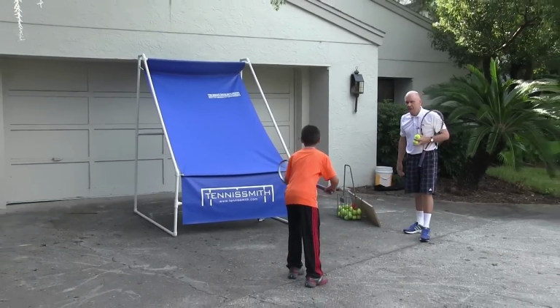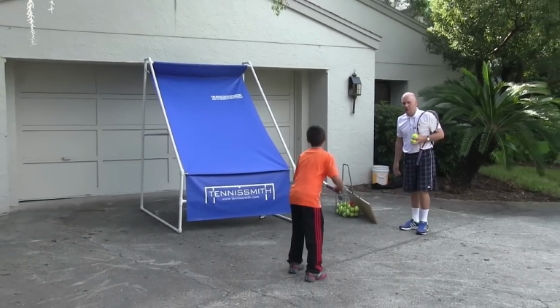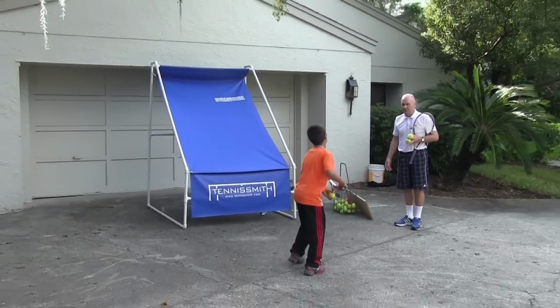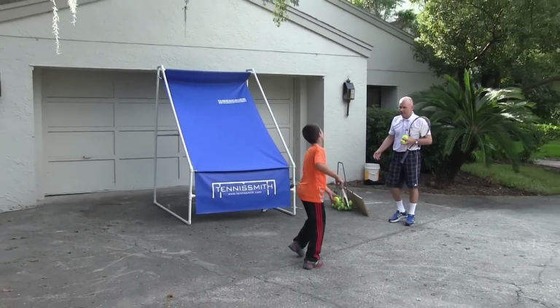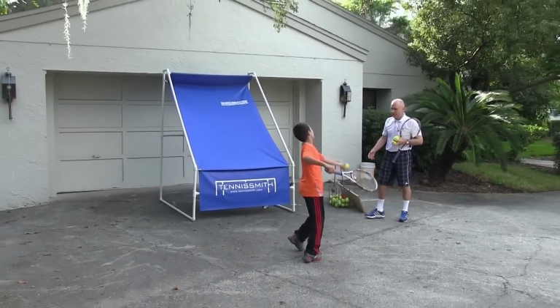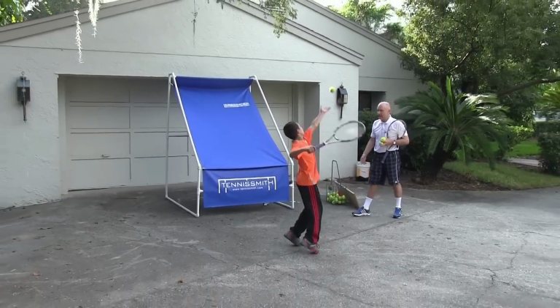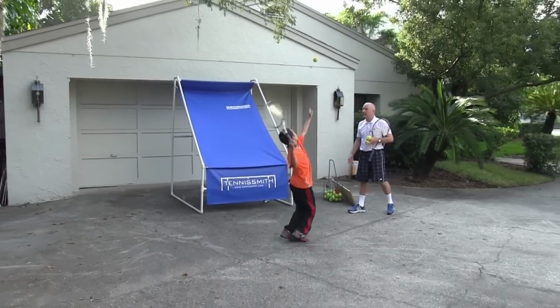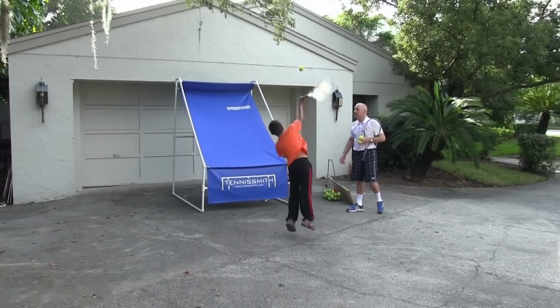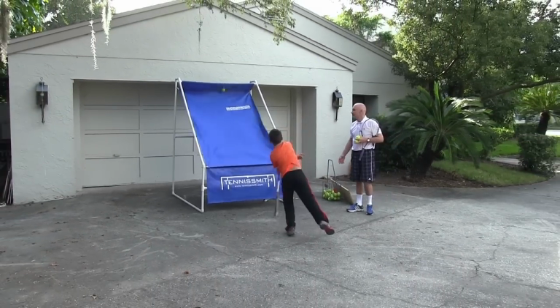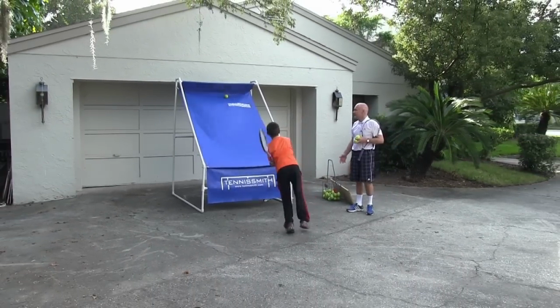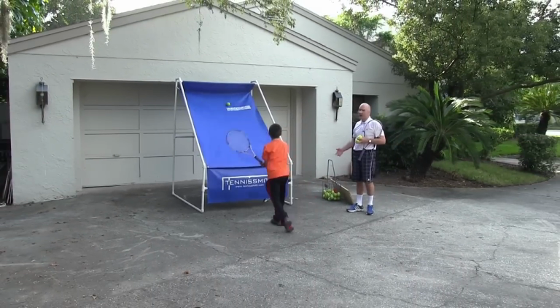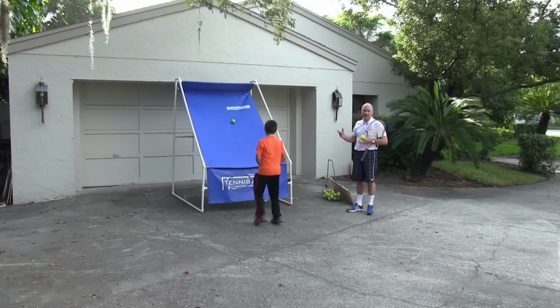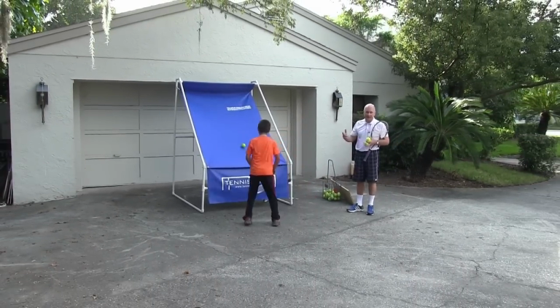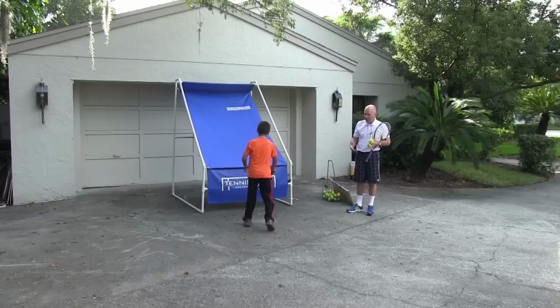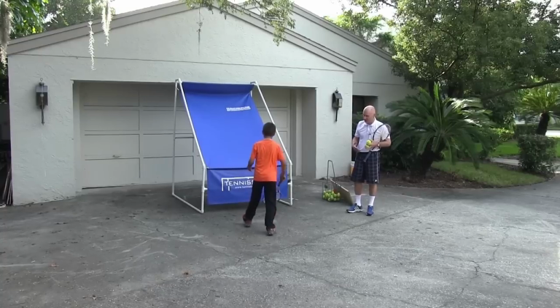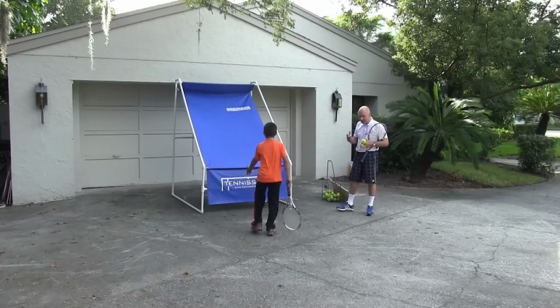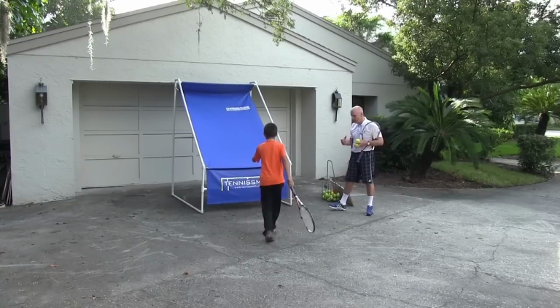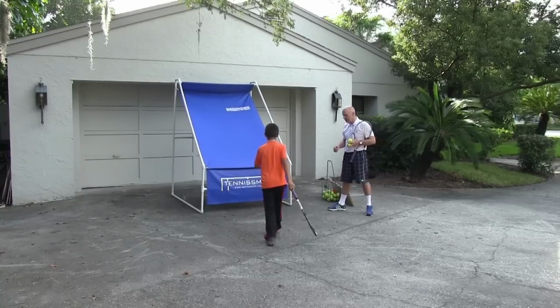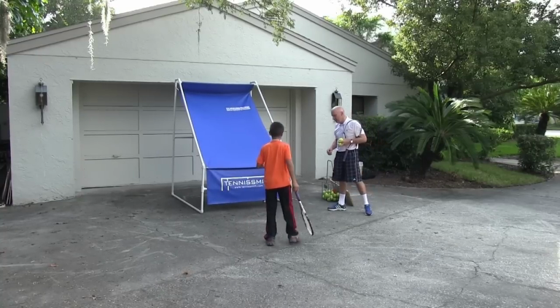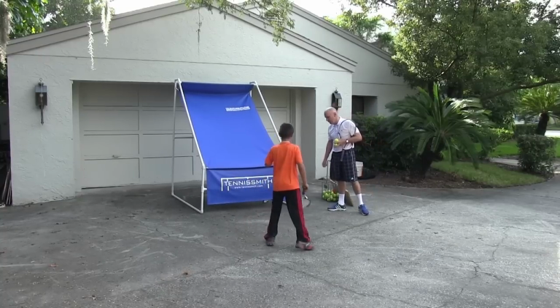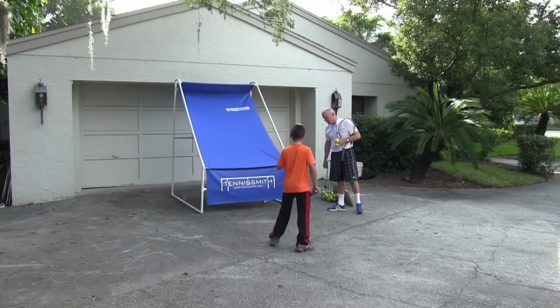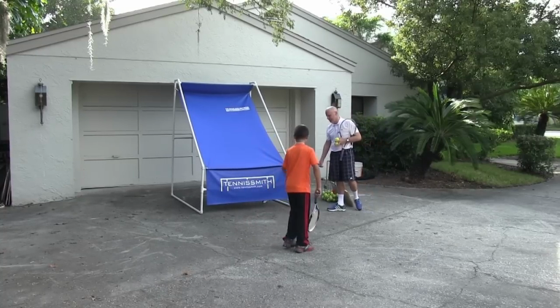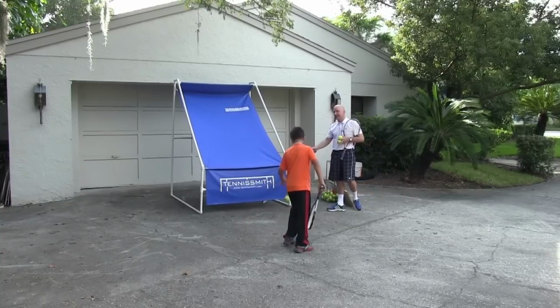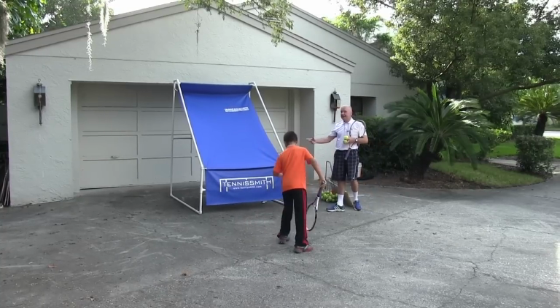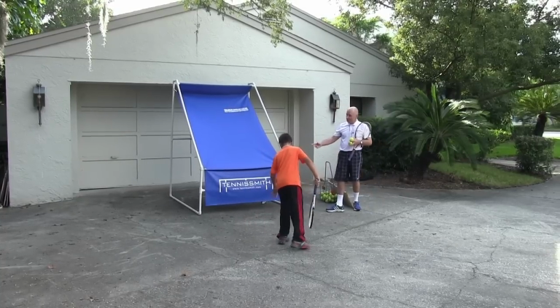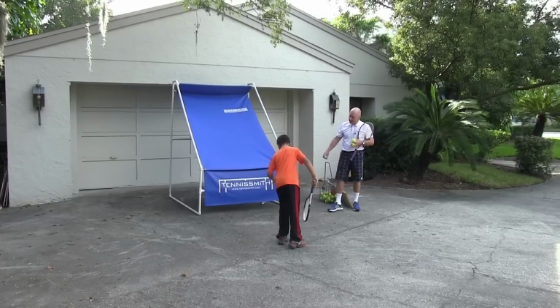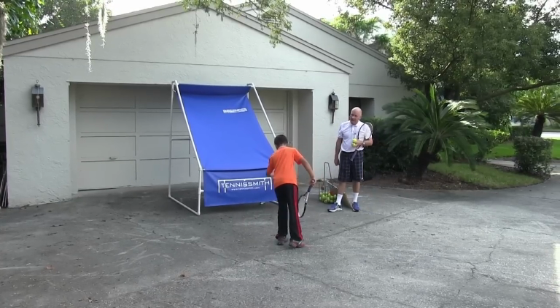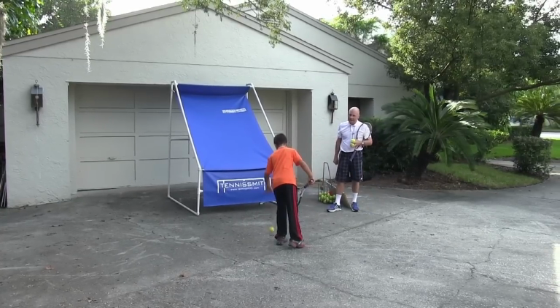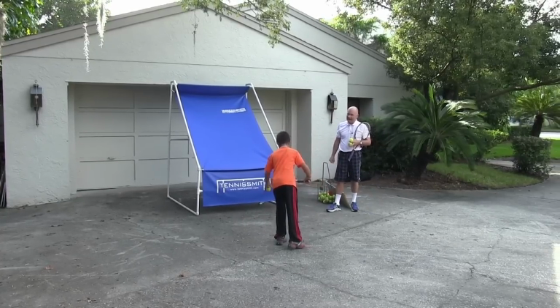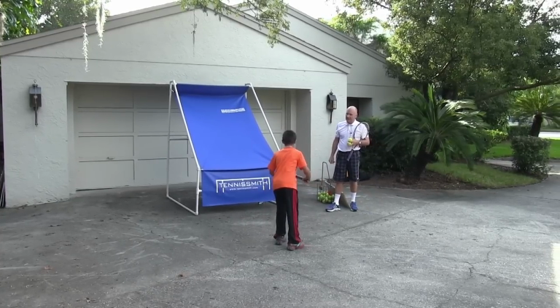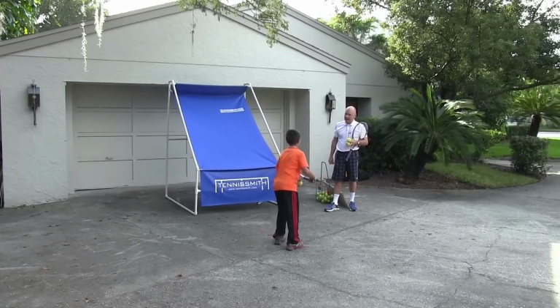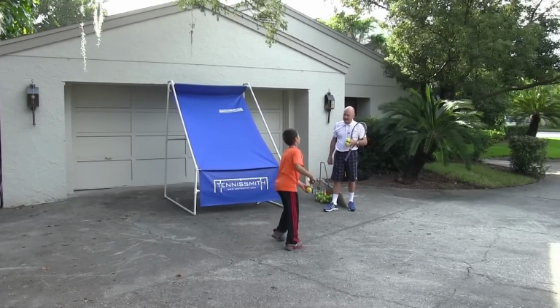He's got a tennis ball now — shadow swinging is very important. This right here adds to the practice.